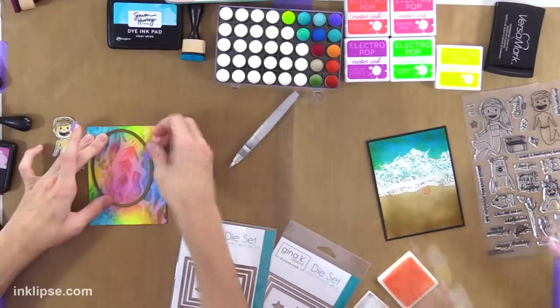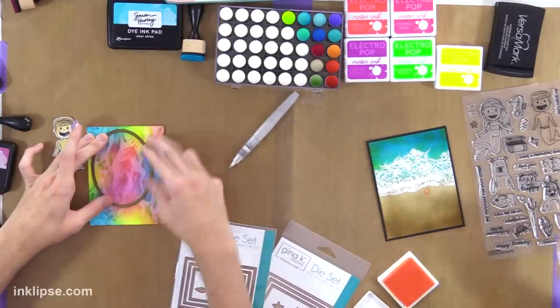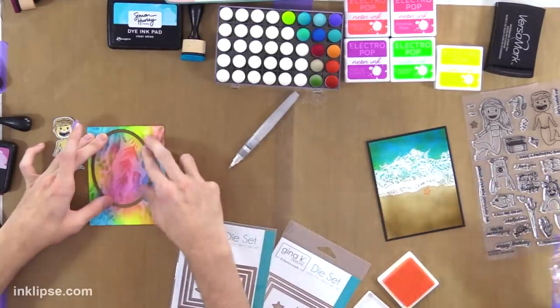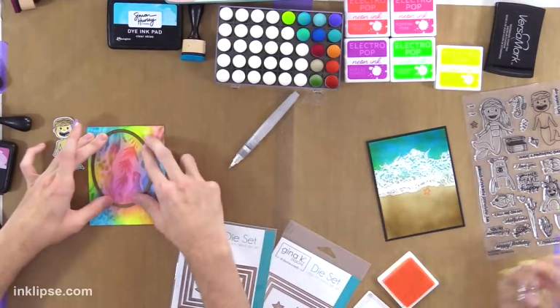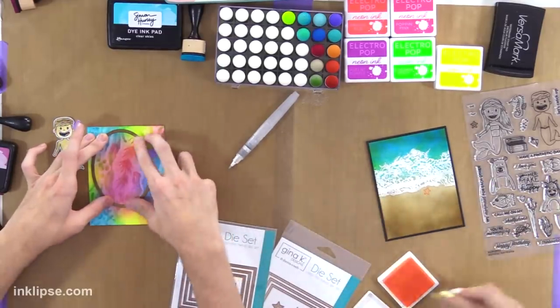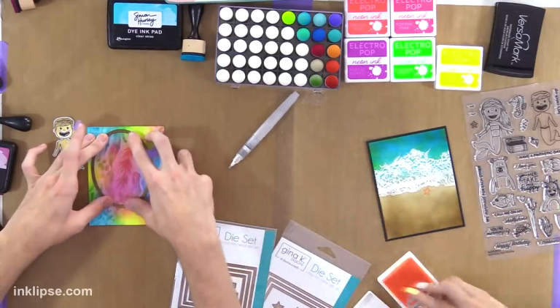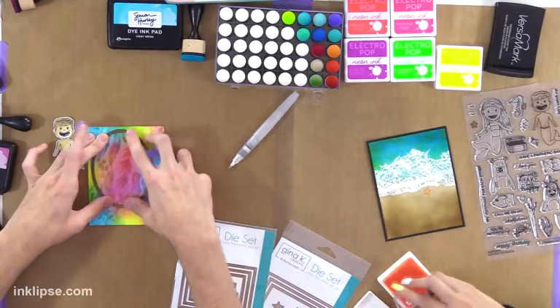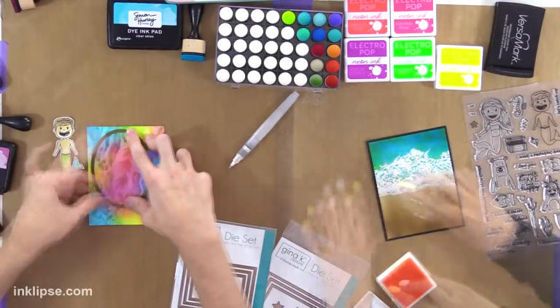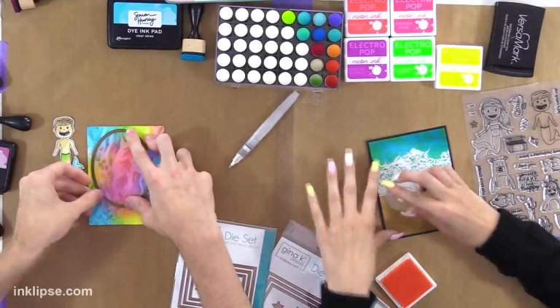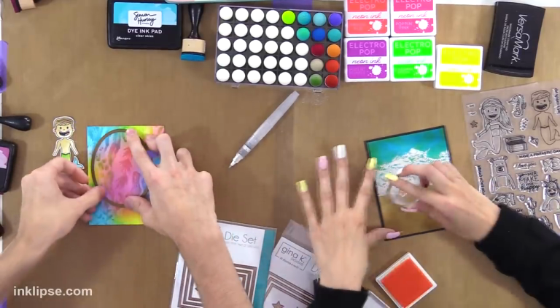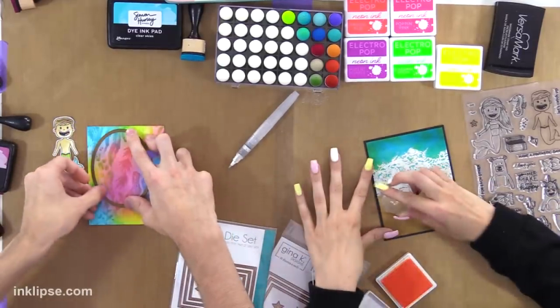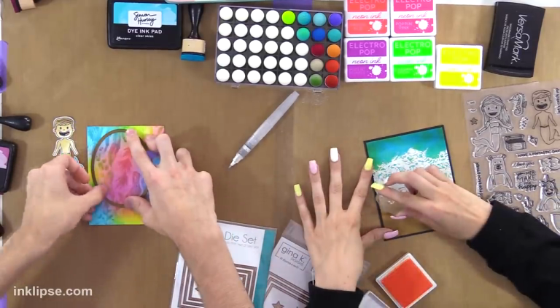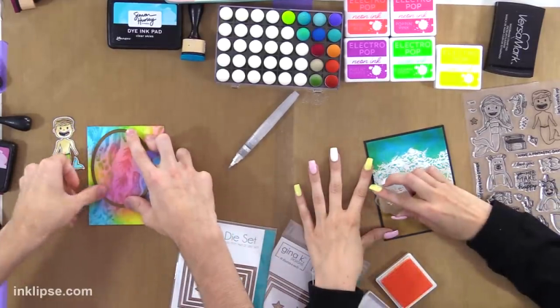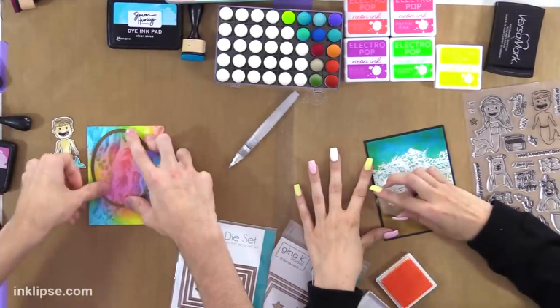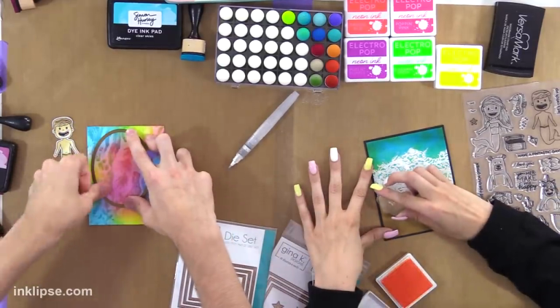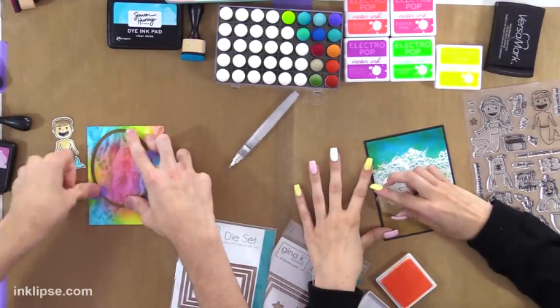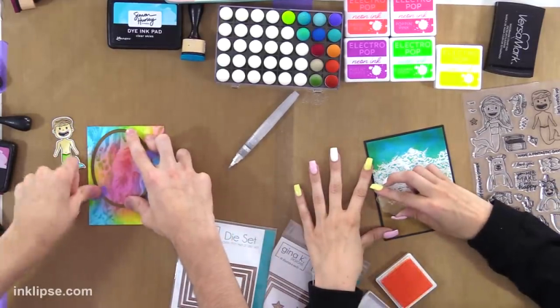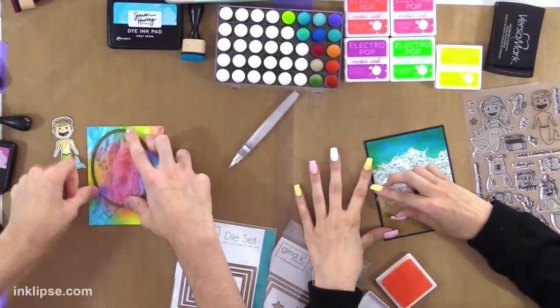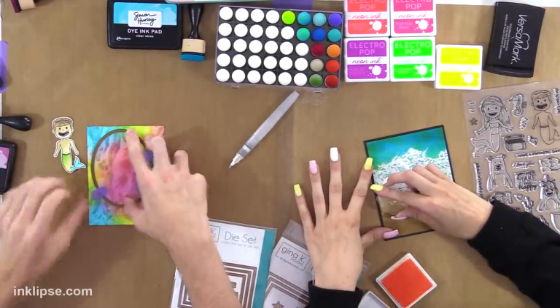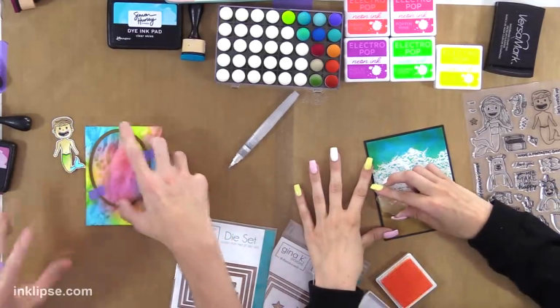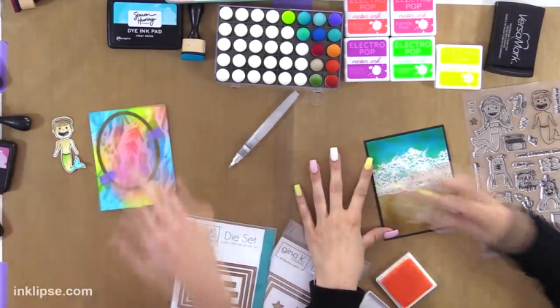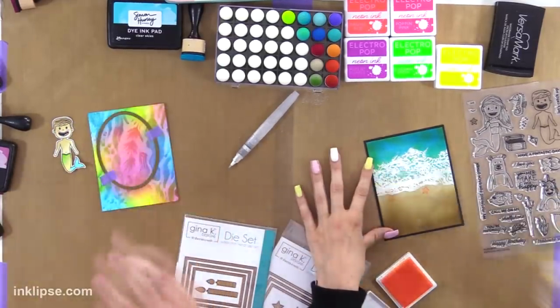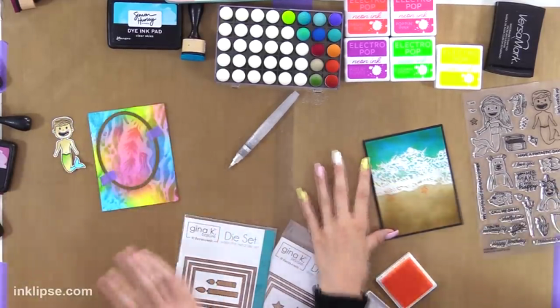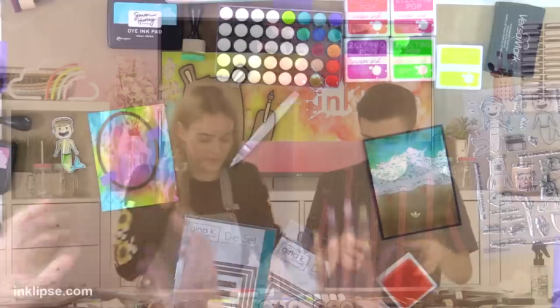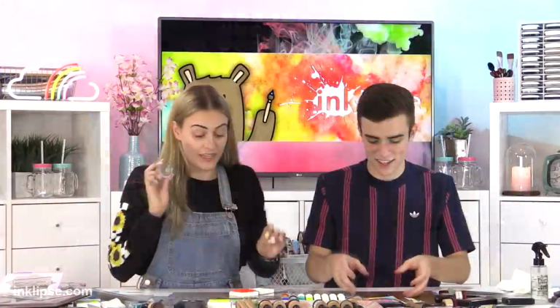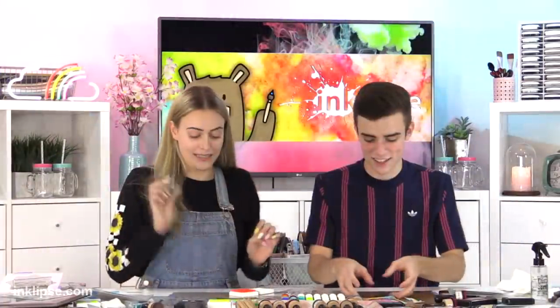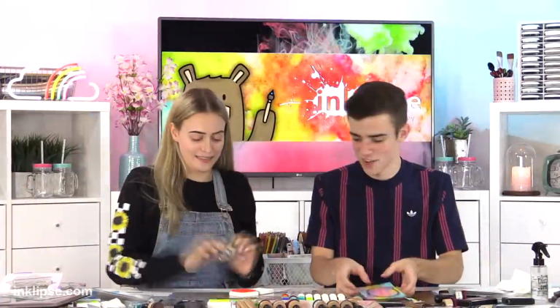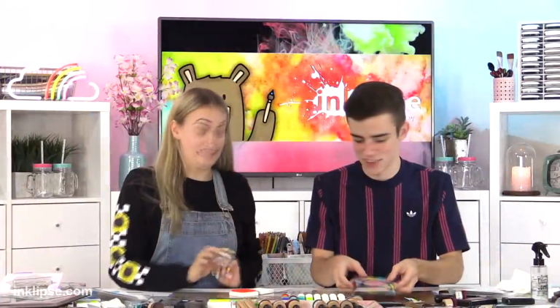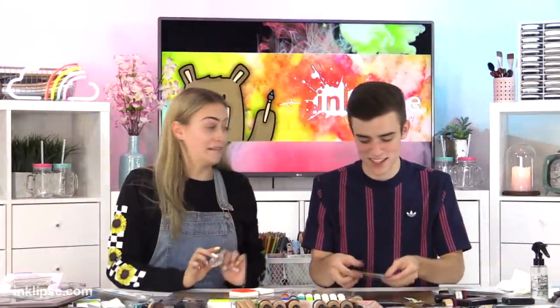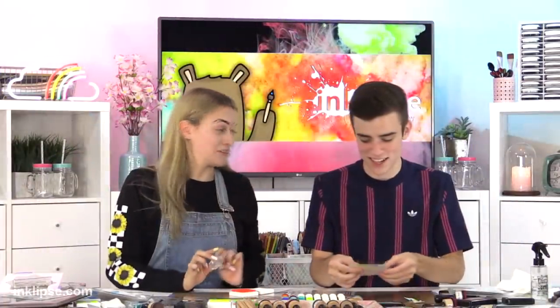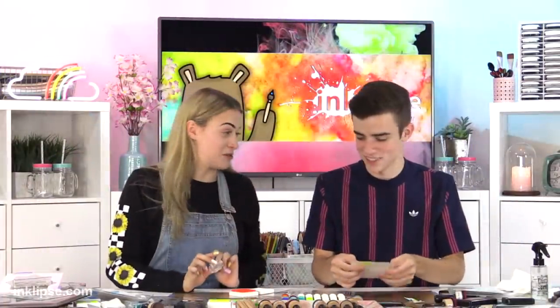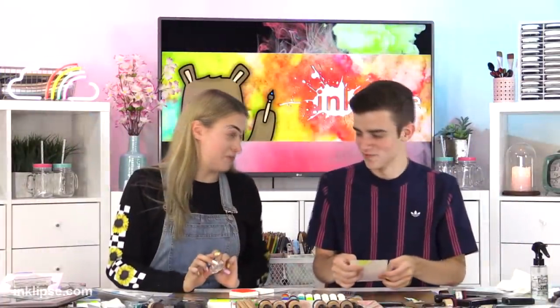That actually looks good — Orange Glow — it pops so nicely off of that. It electro pops, if you will.